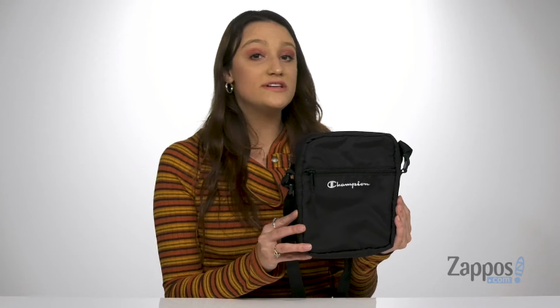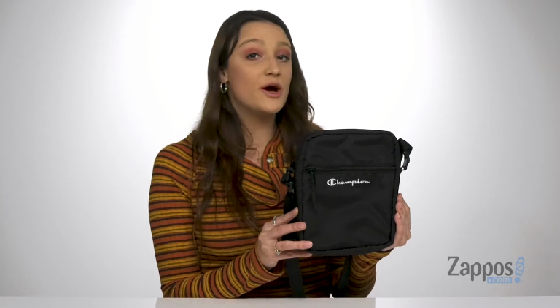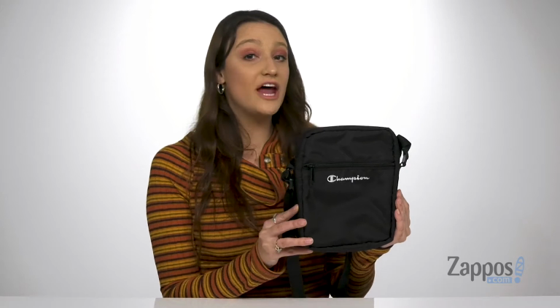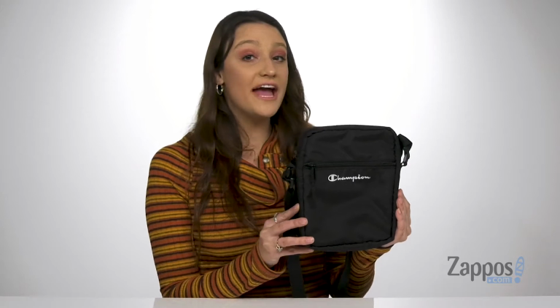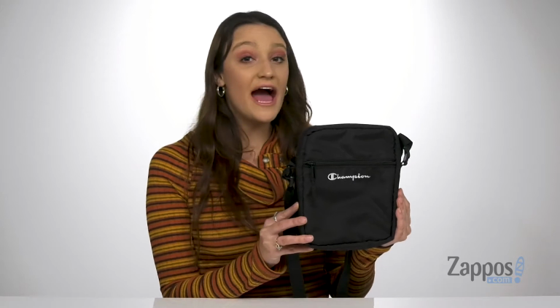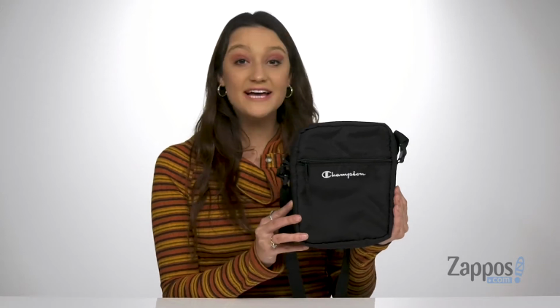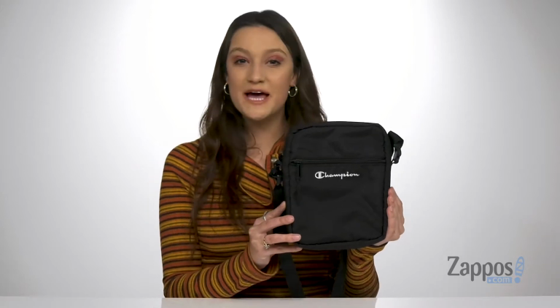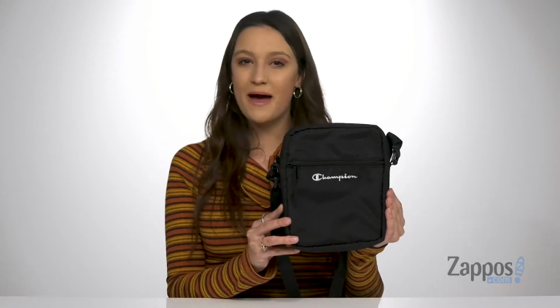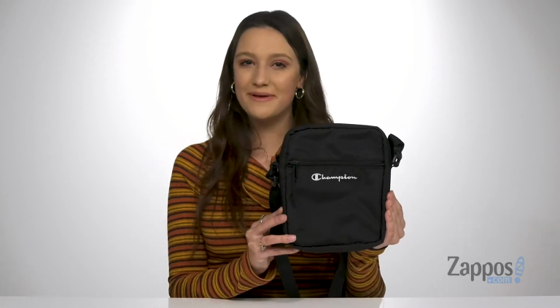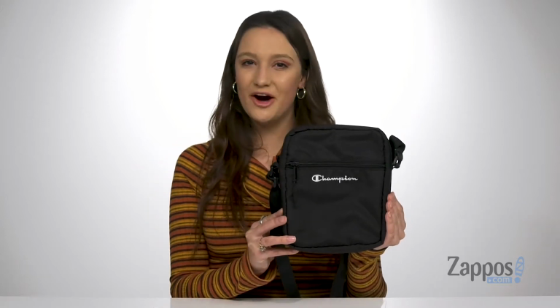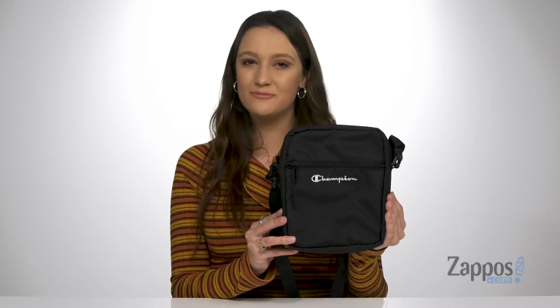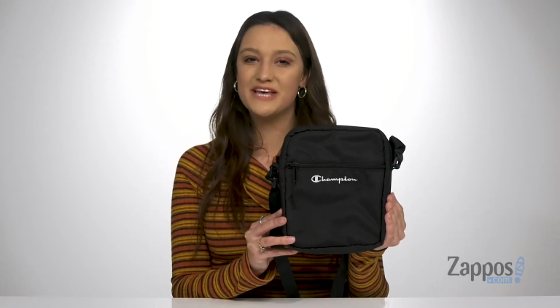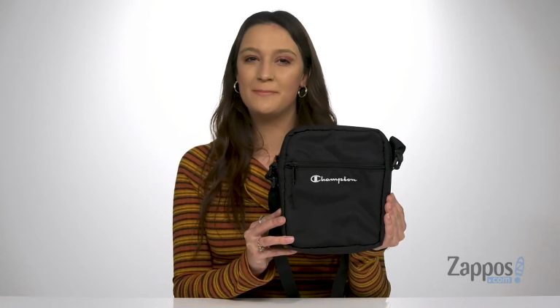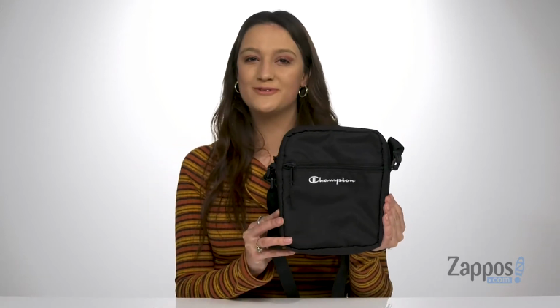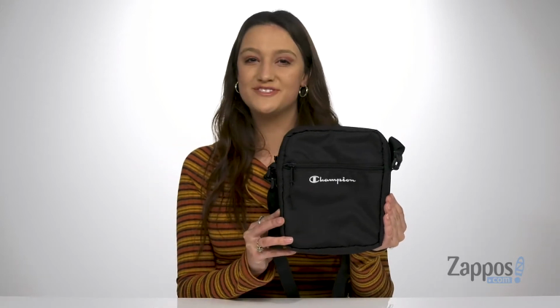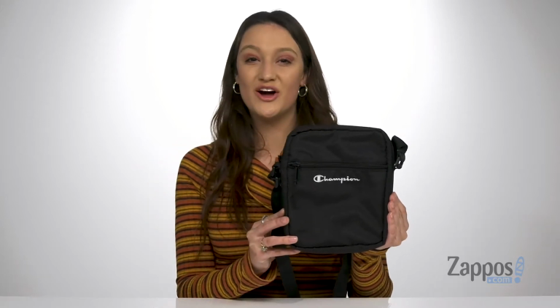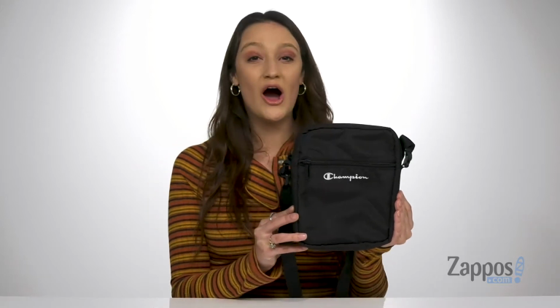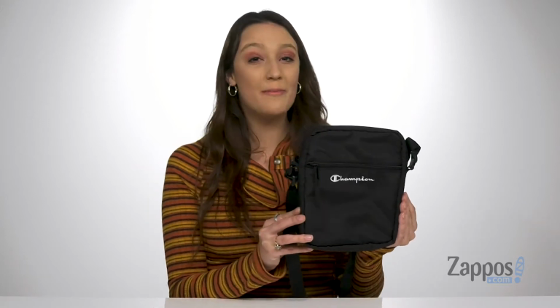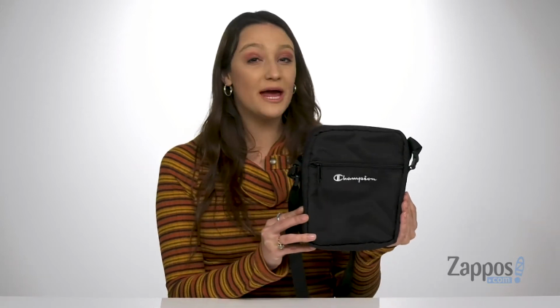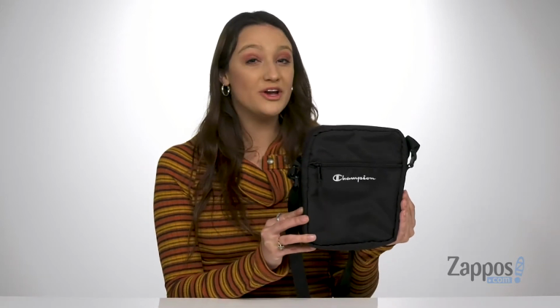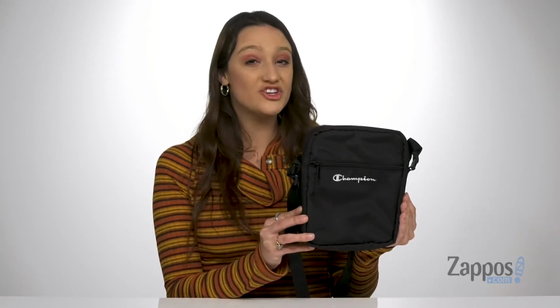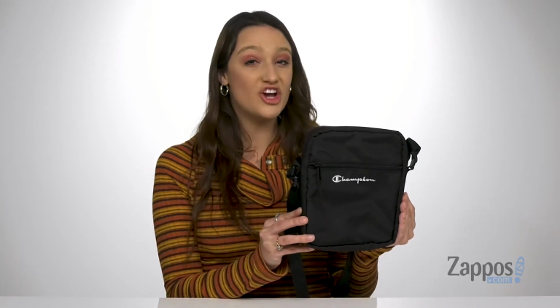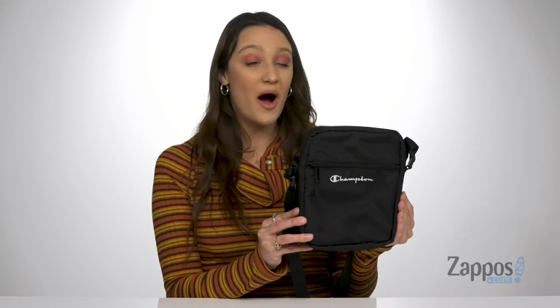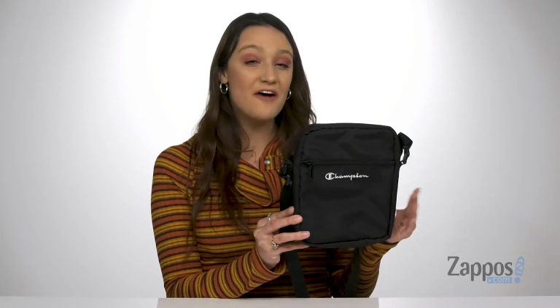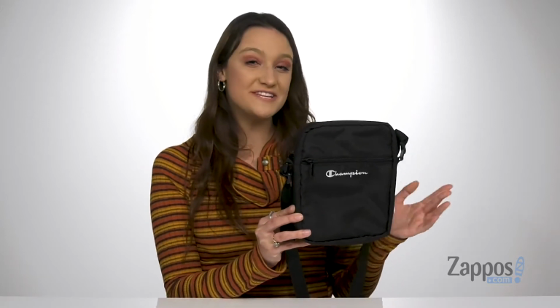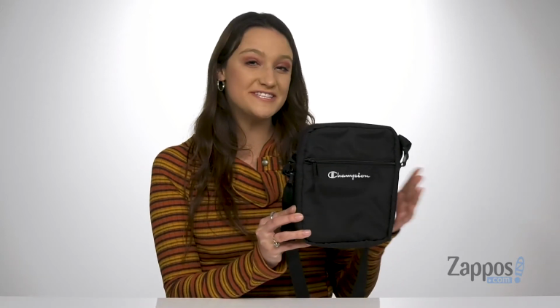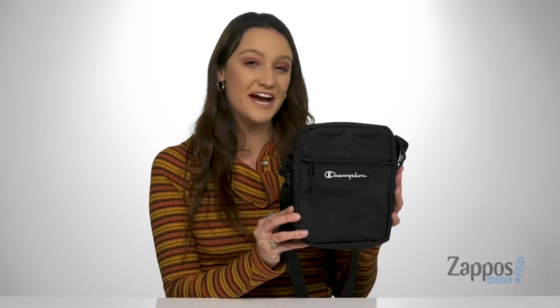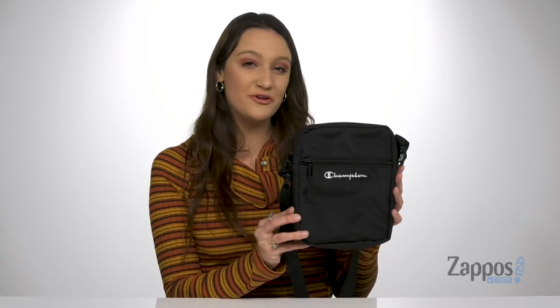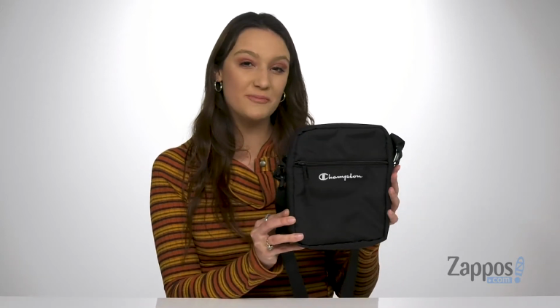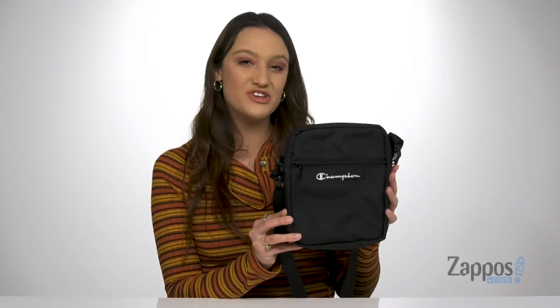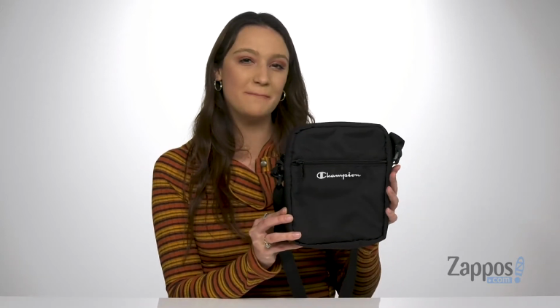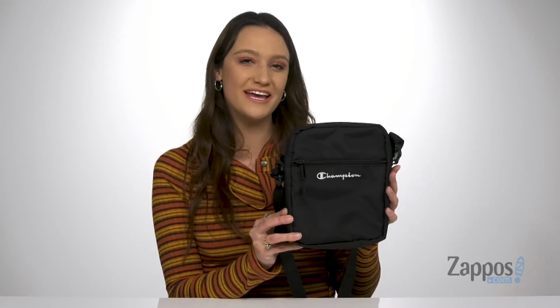What's going on guys, I'm Abigail from Zappos.com and I'm here to show off this style from Champion.